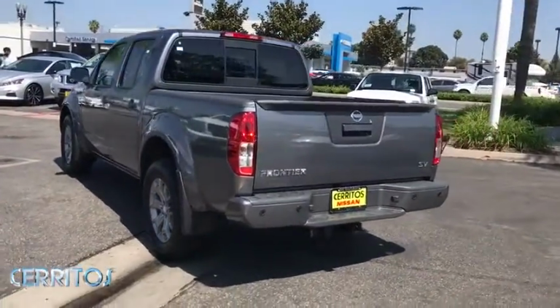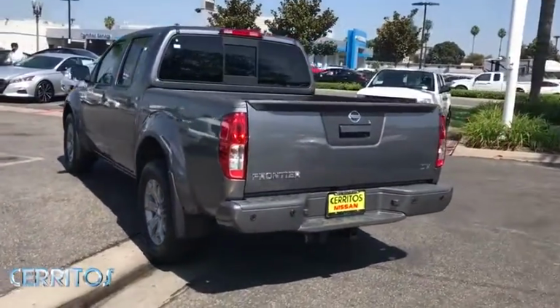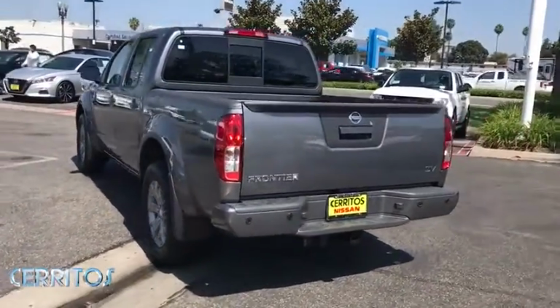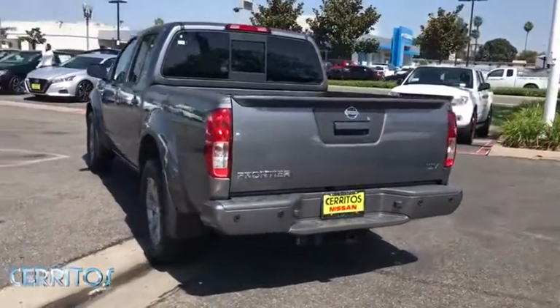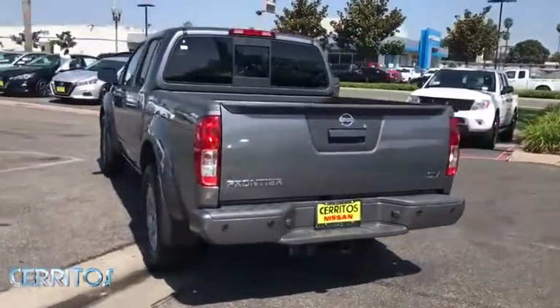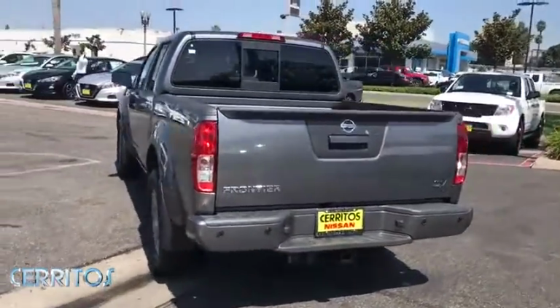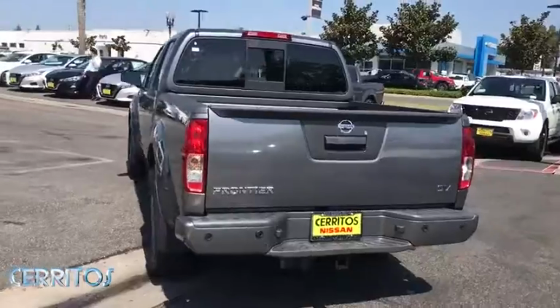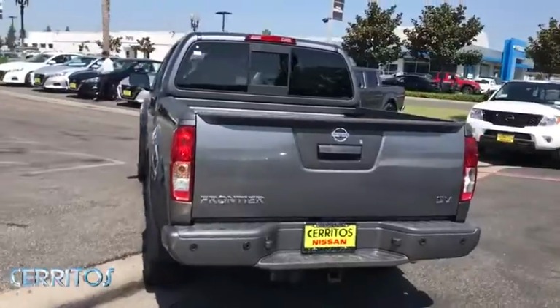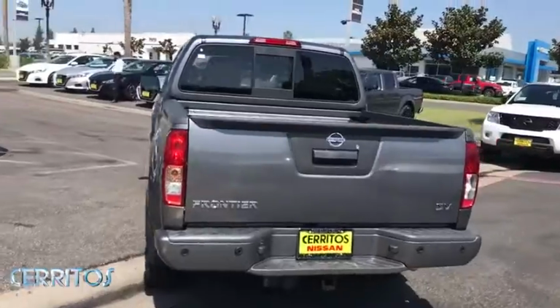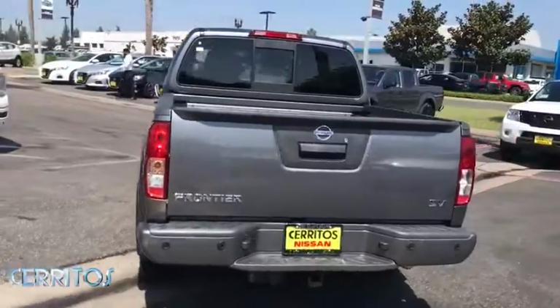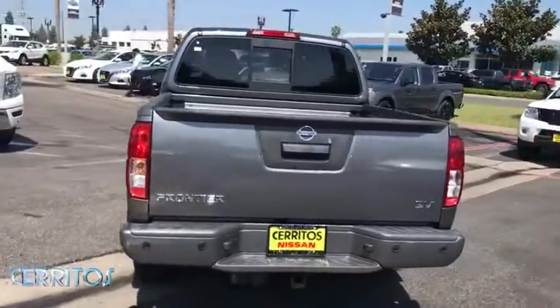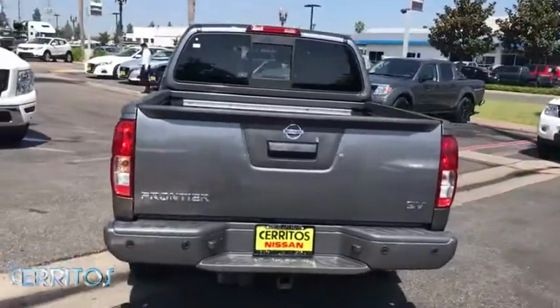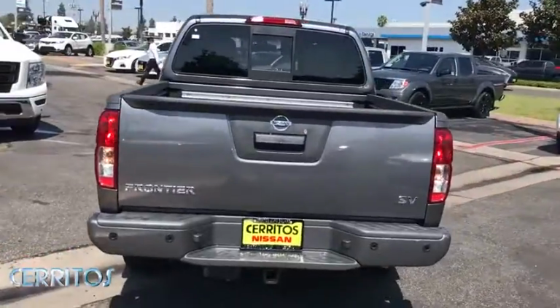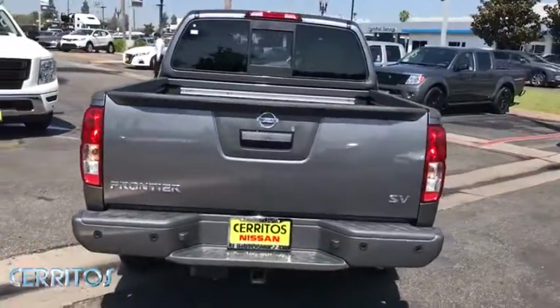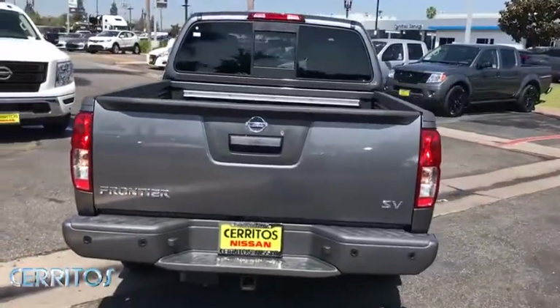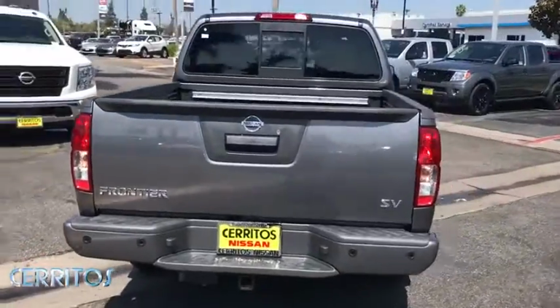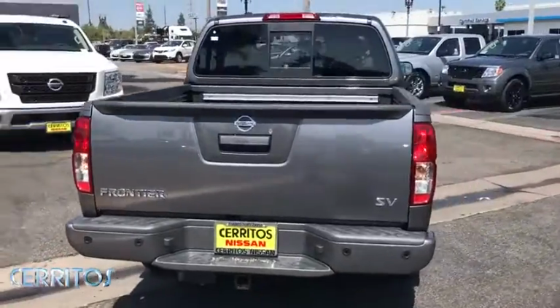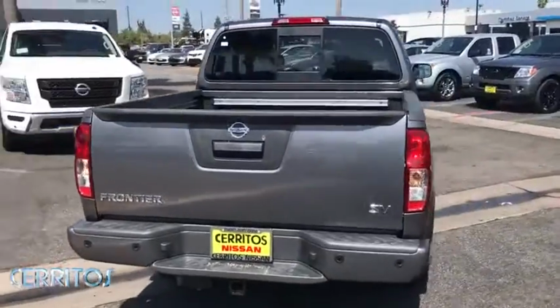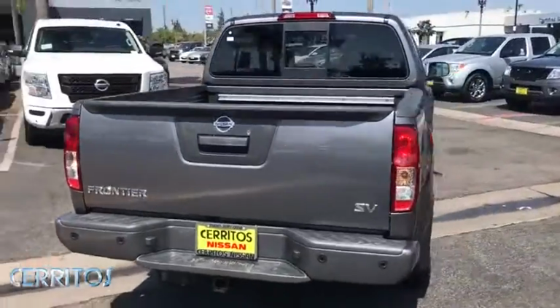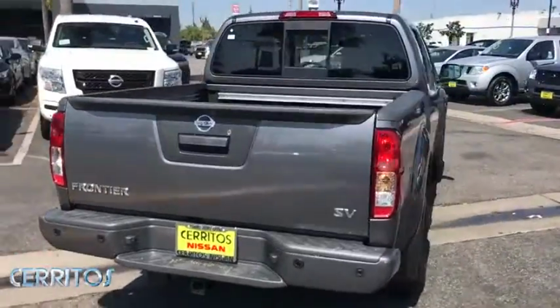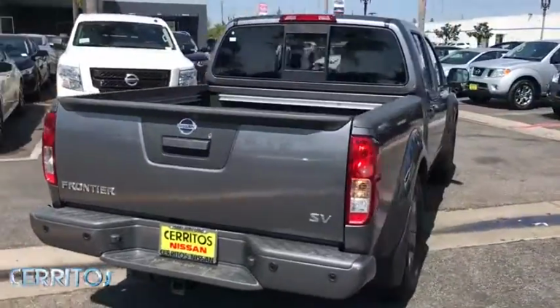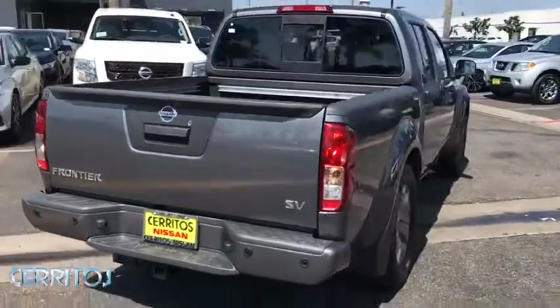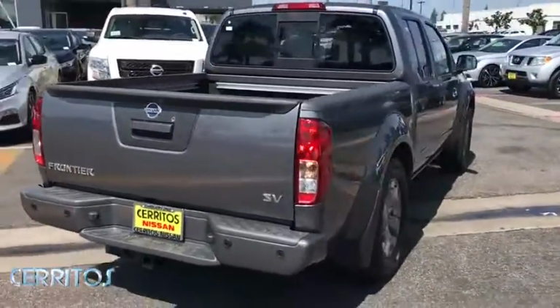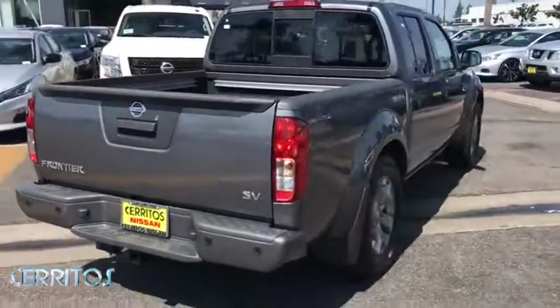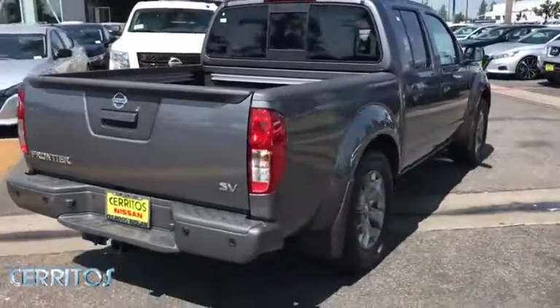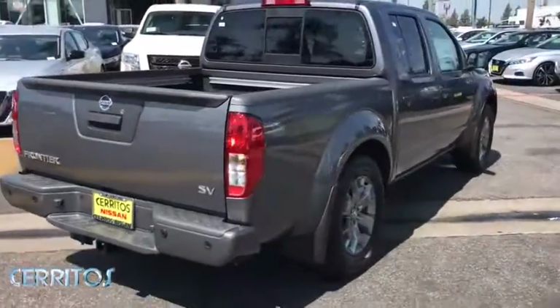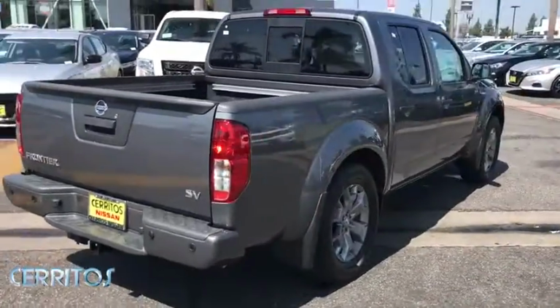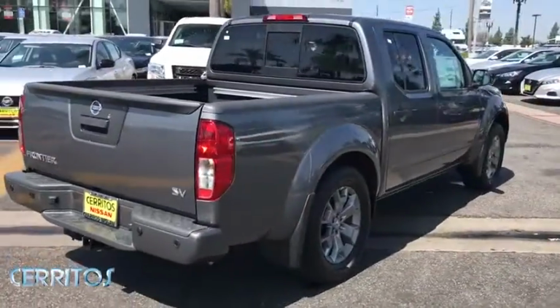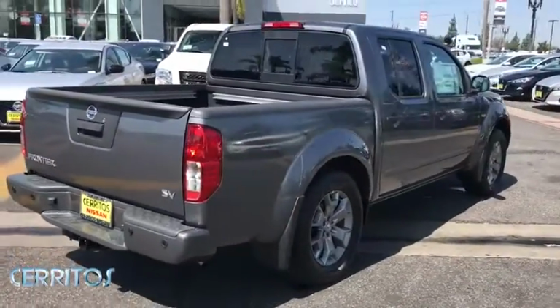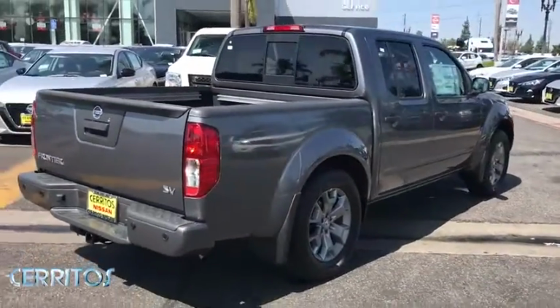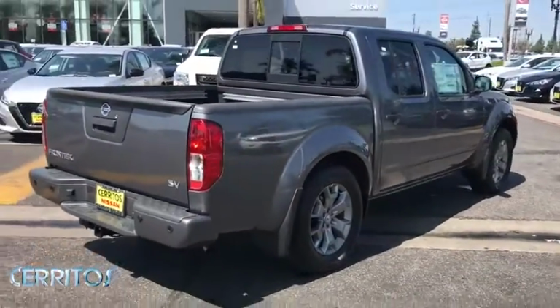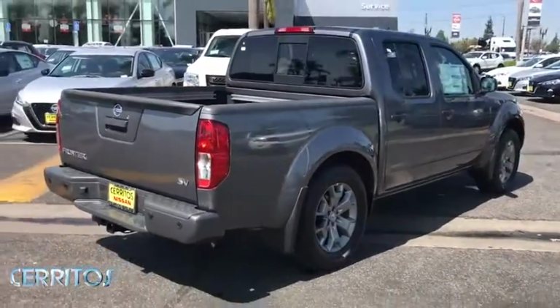The Frontier's interior comforts include cab versatility, under-seat storage, and seating for five.